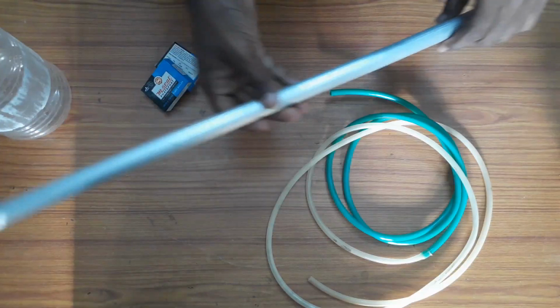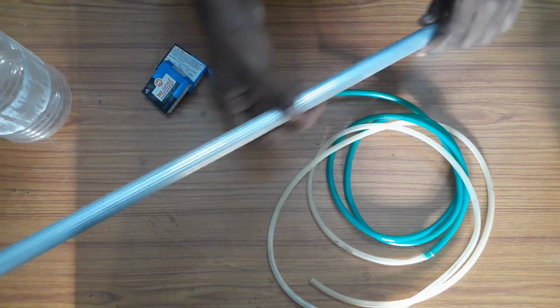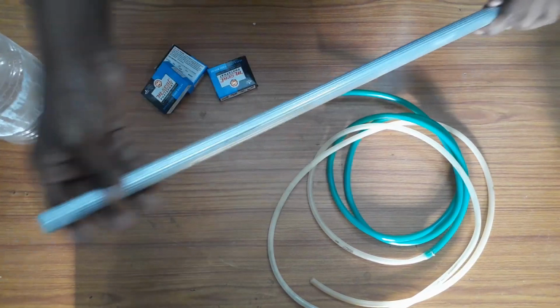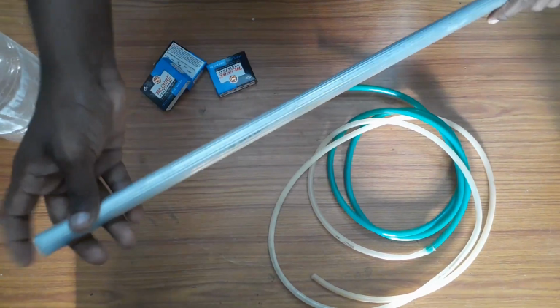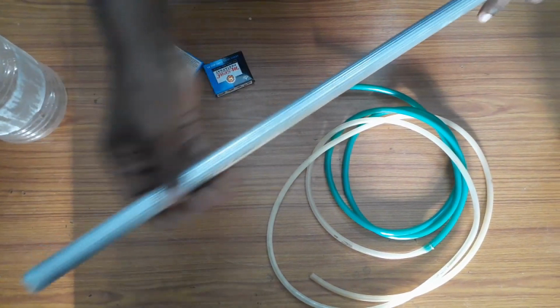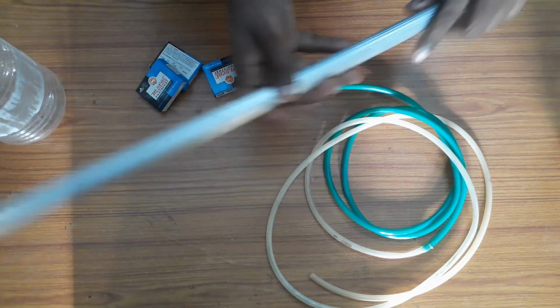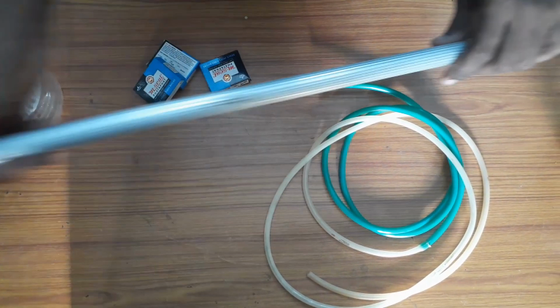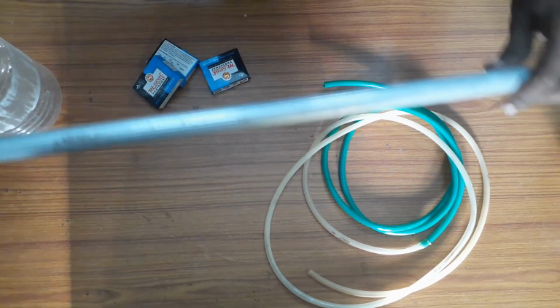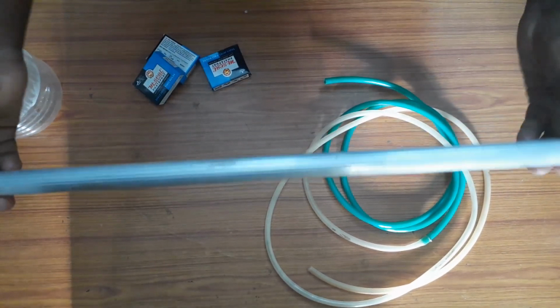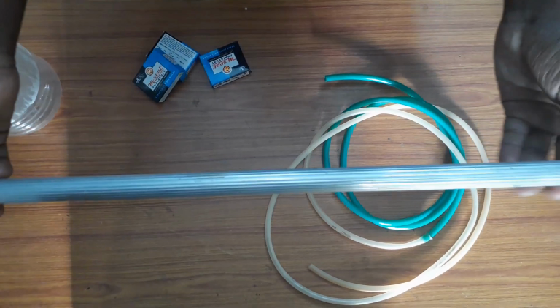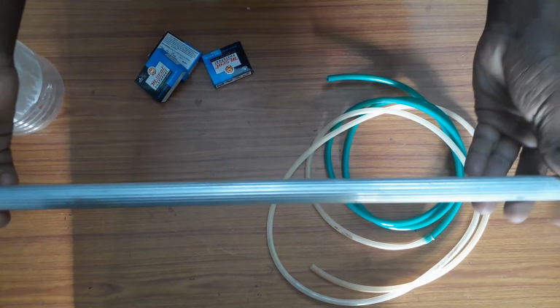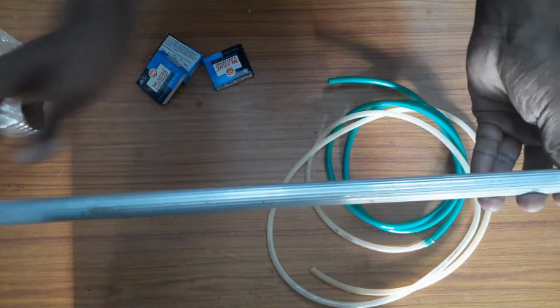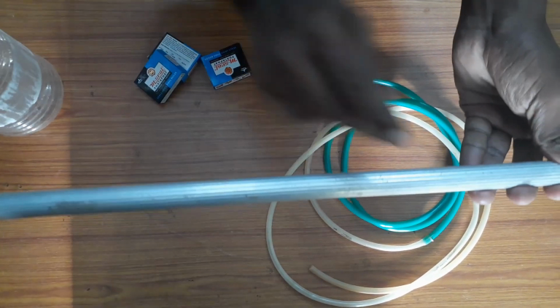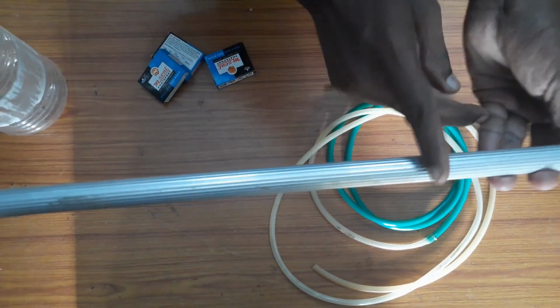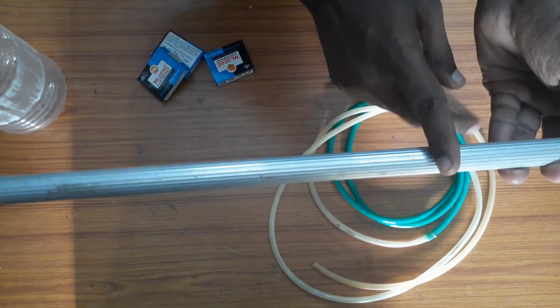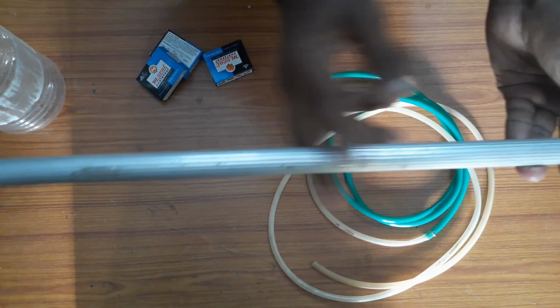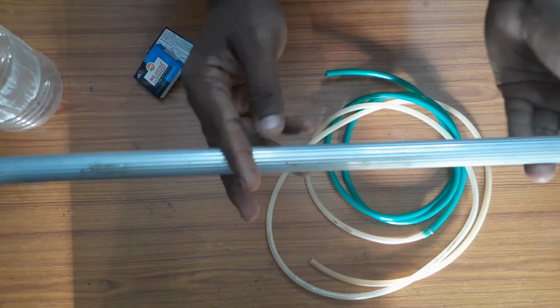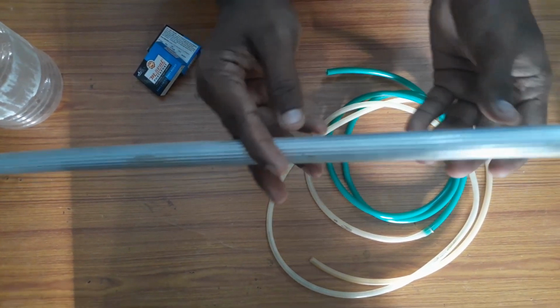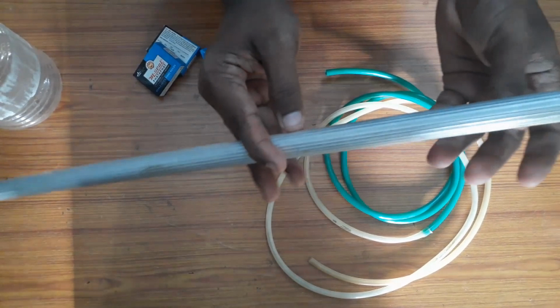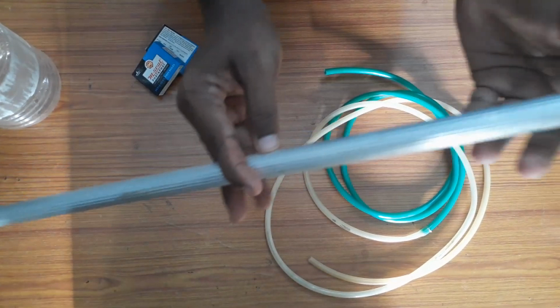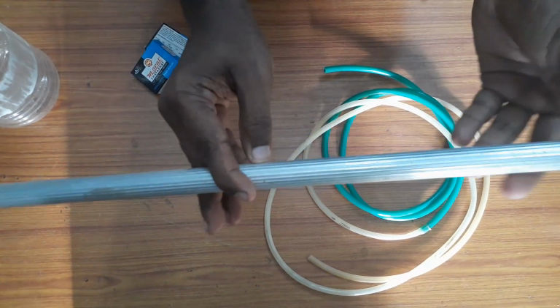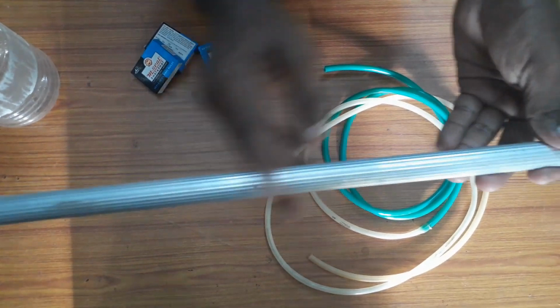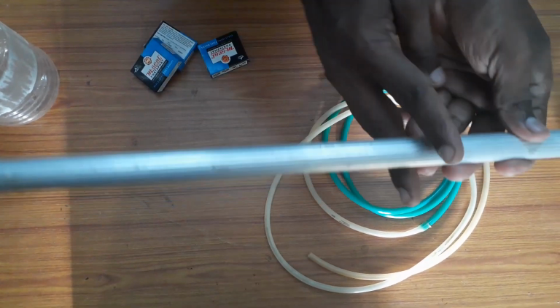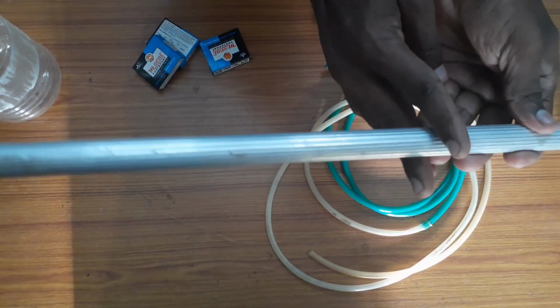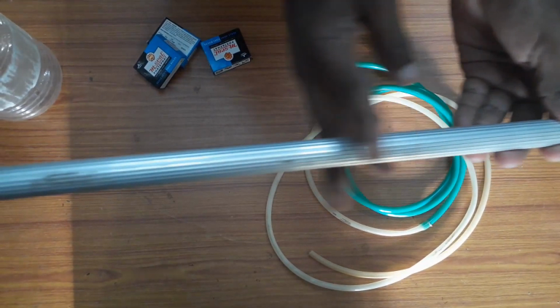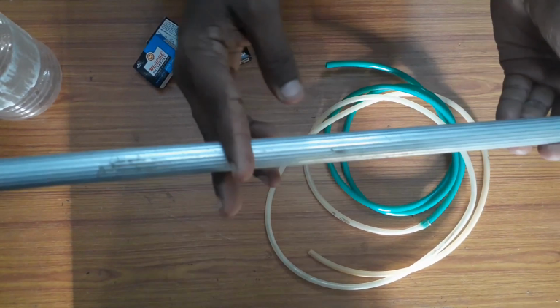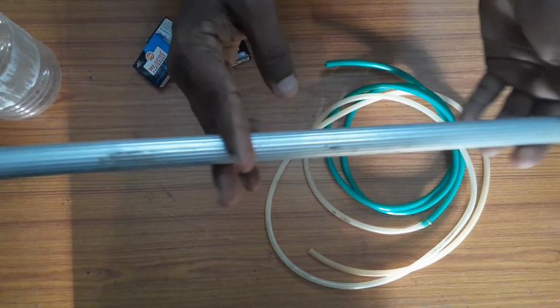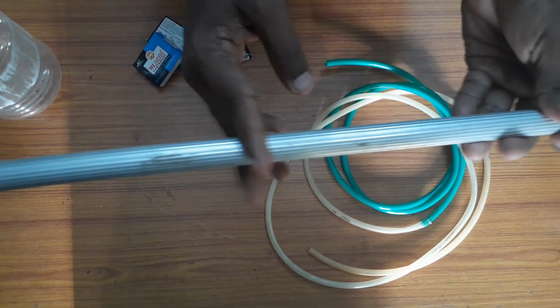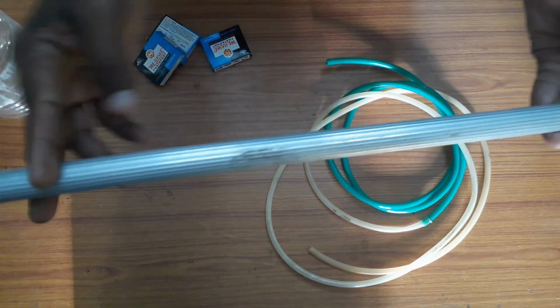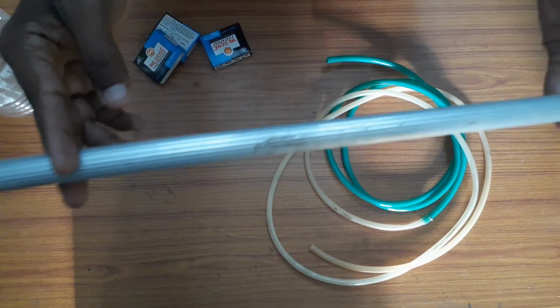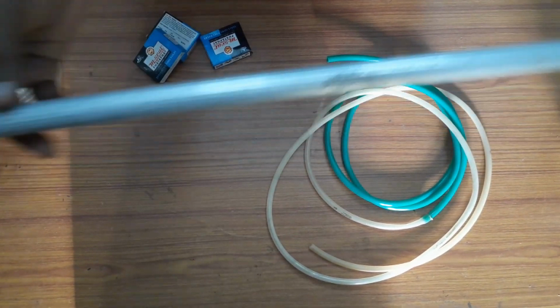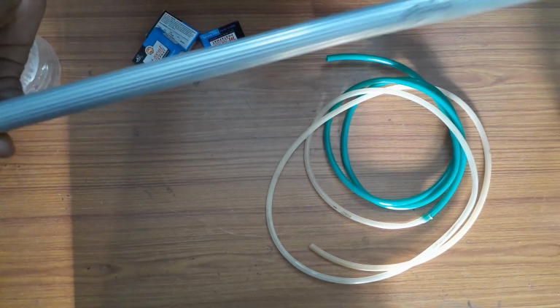For the first time, we have an aluminum pipe. We have to cut 10 cm.